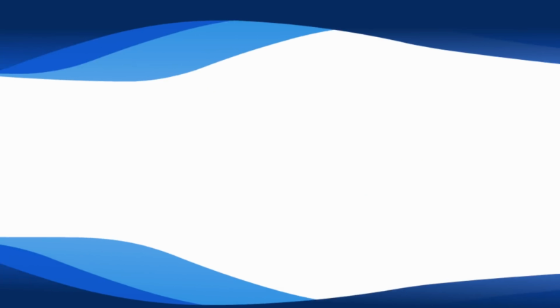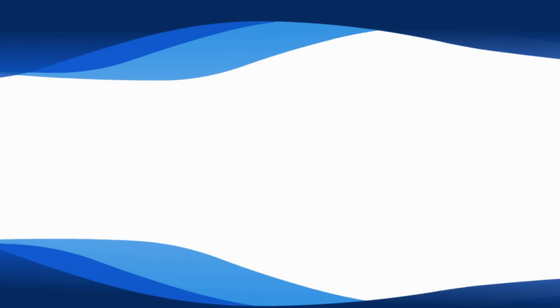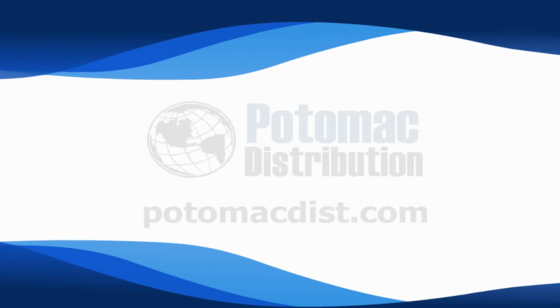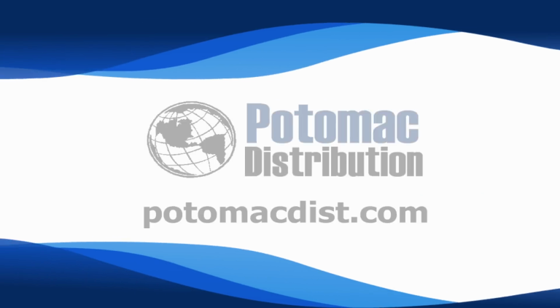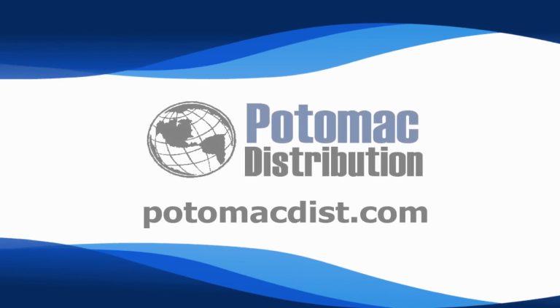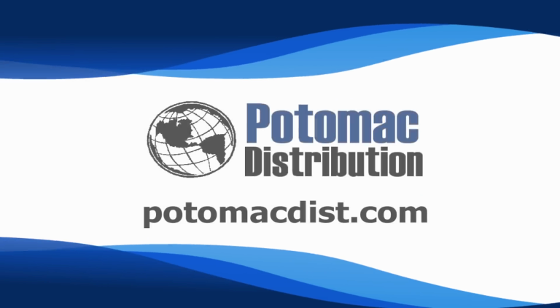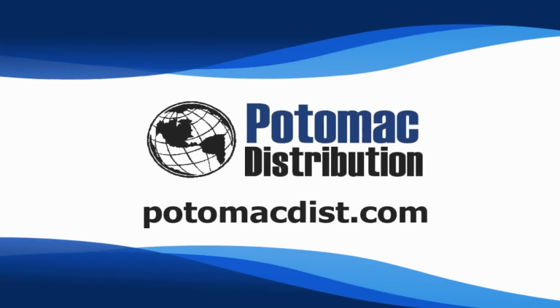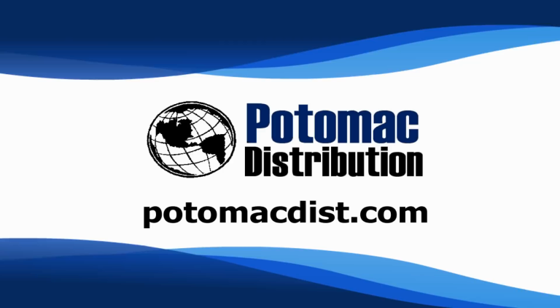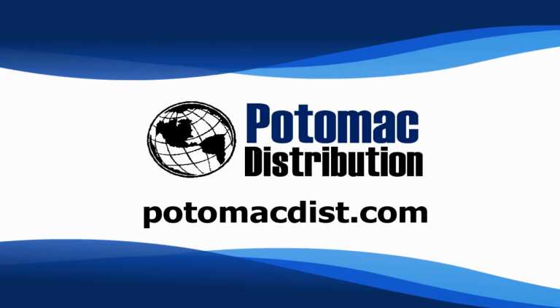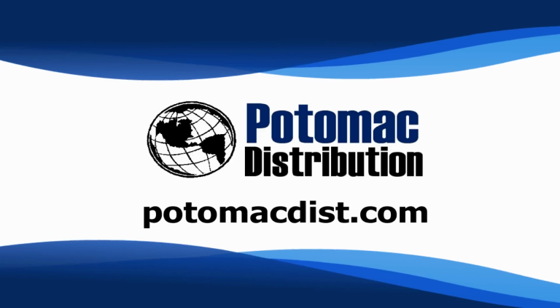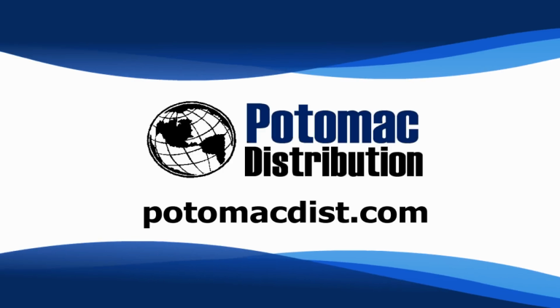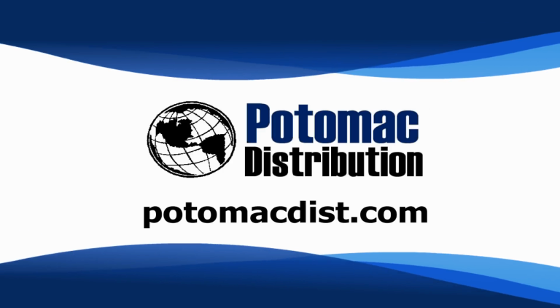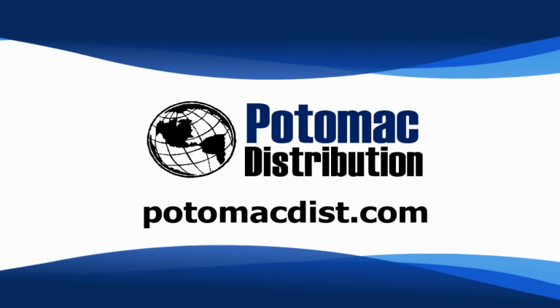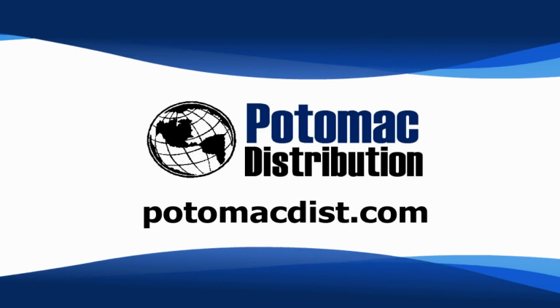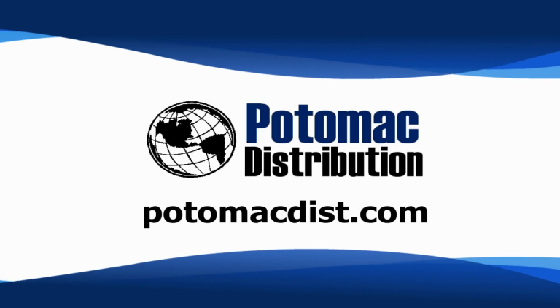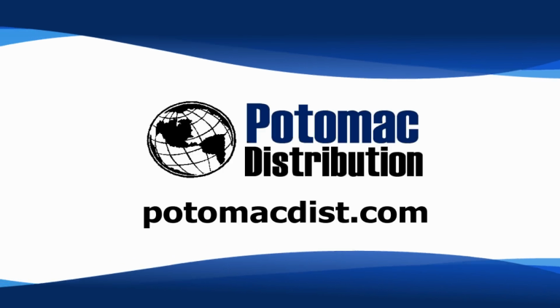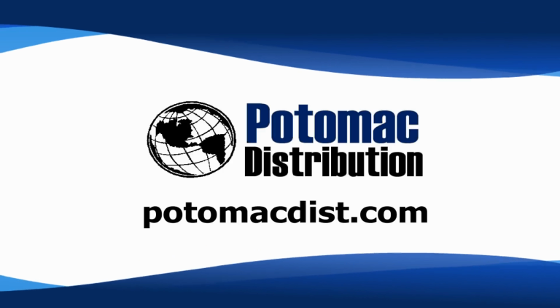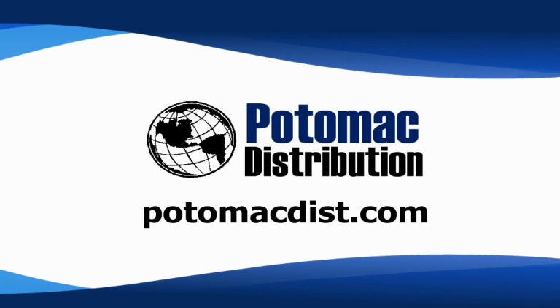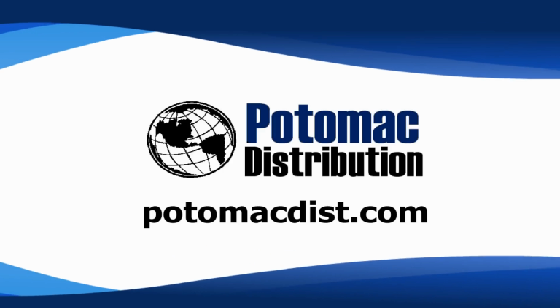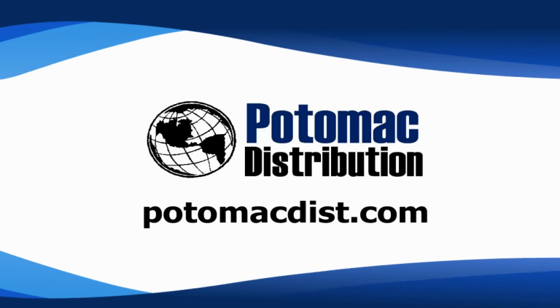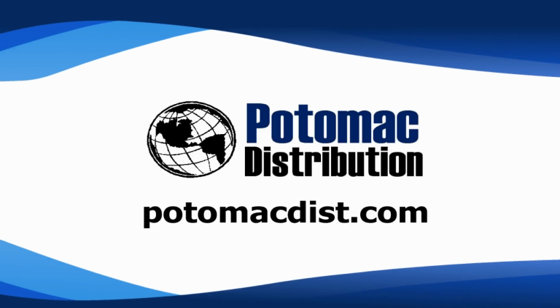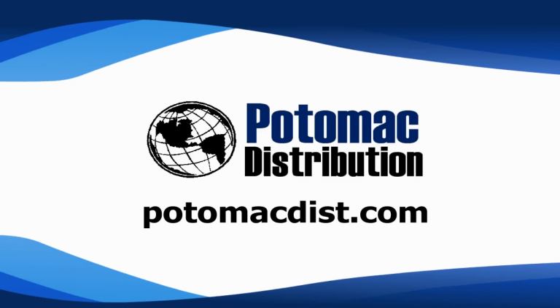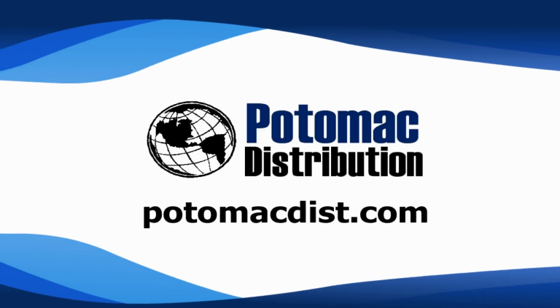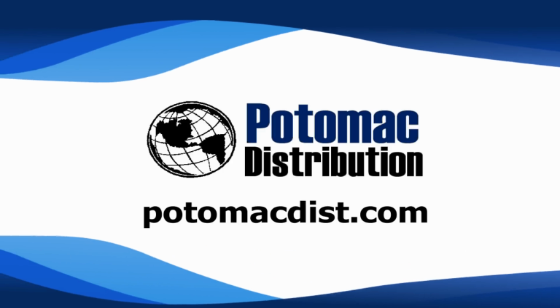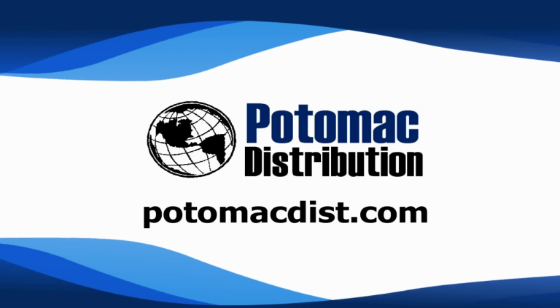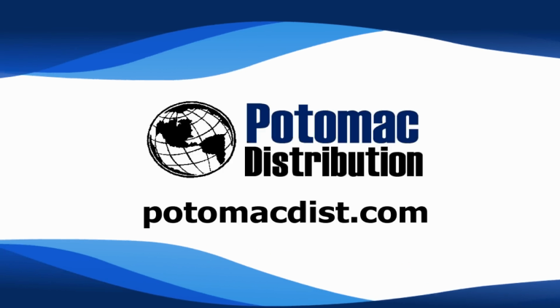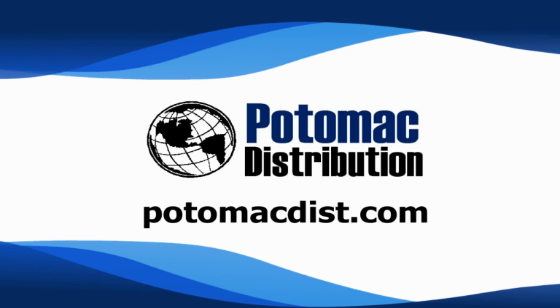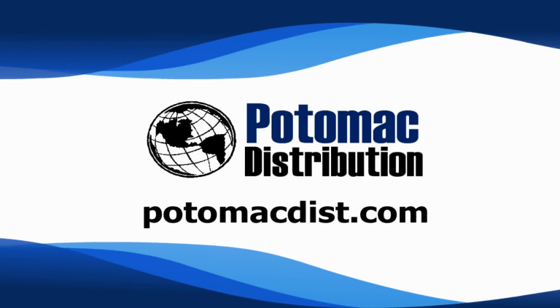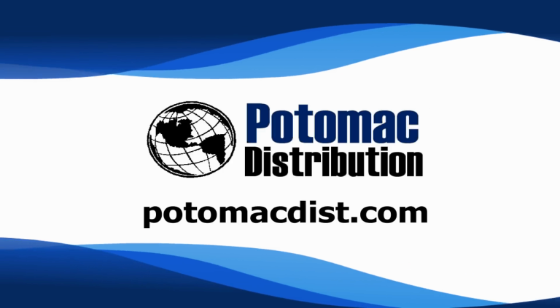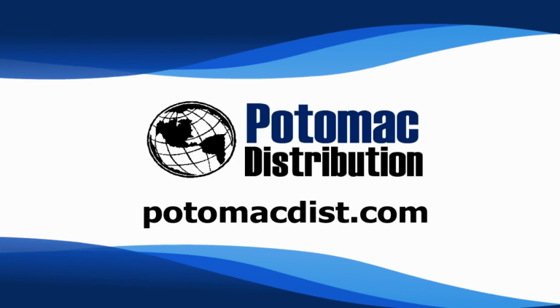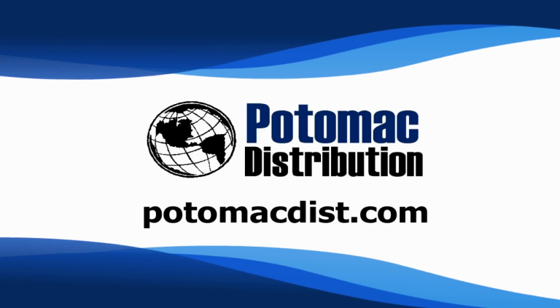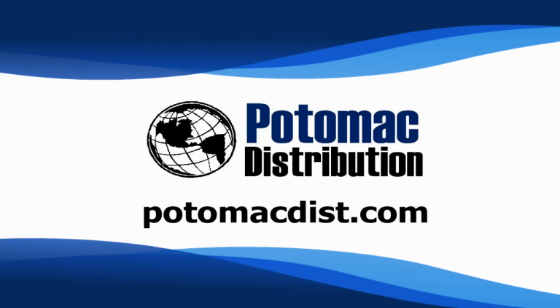Cards in this video were purchased from Potomac Distribution. Check them out online at PotomacDist.com.